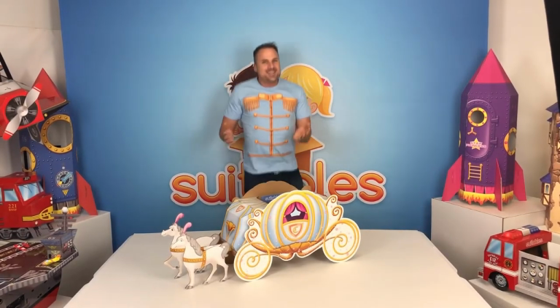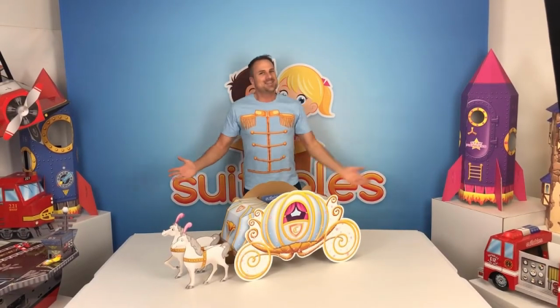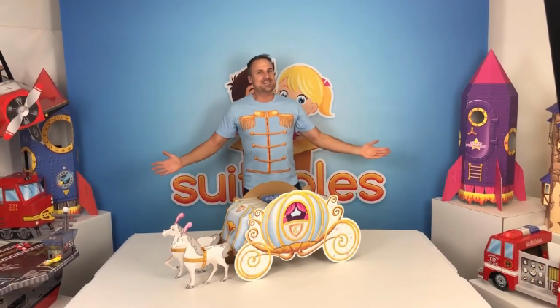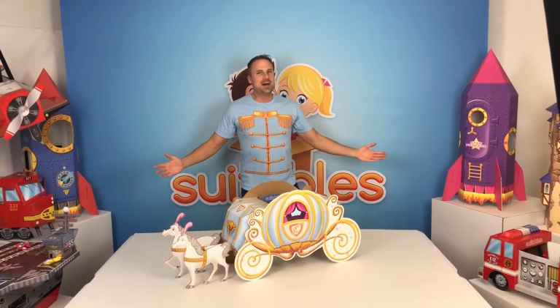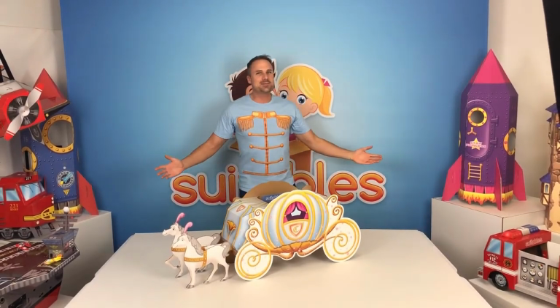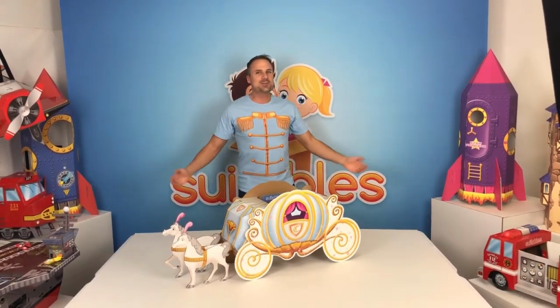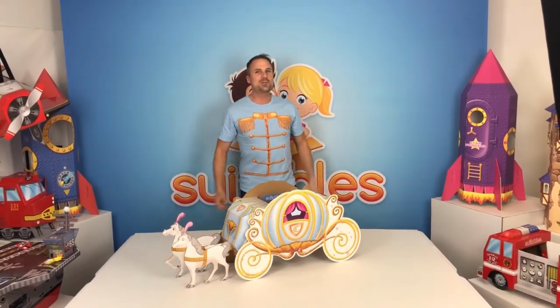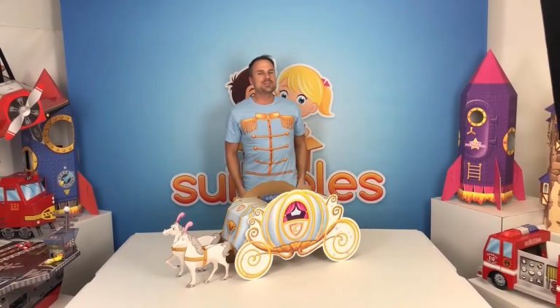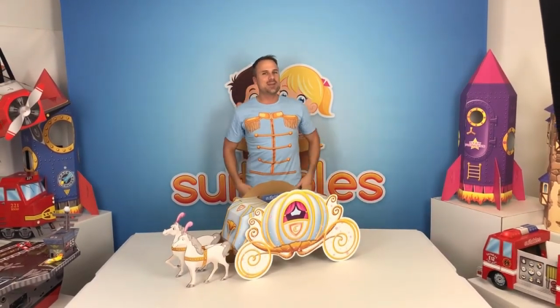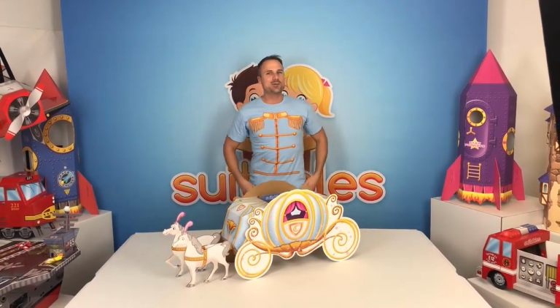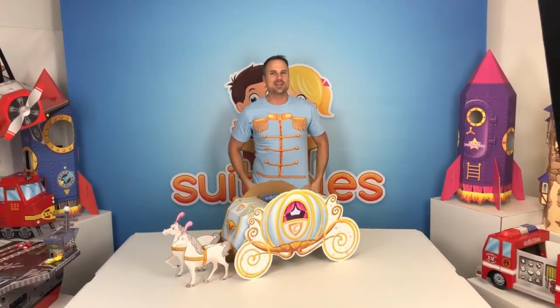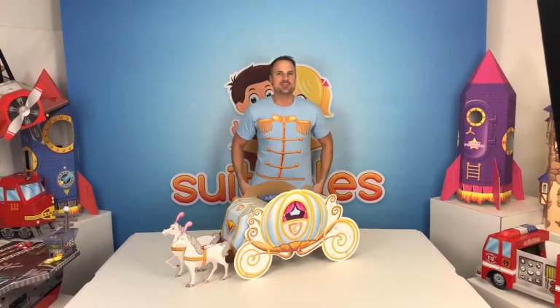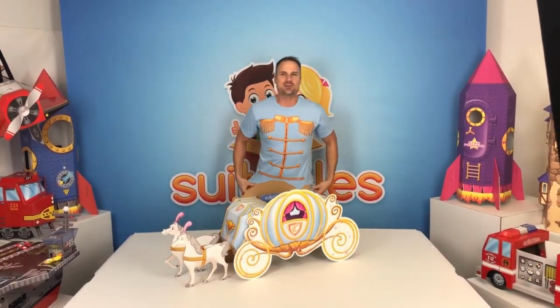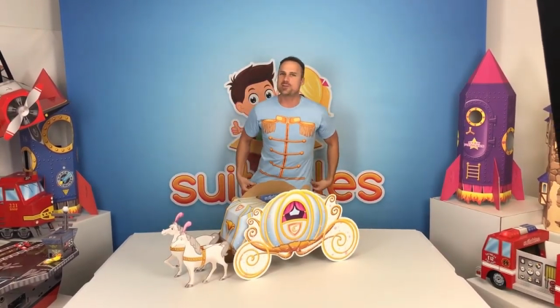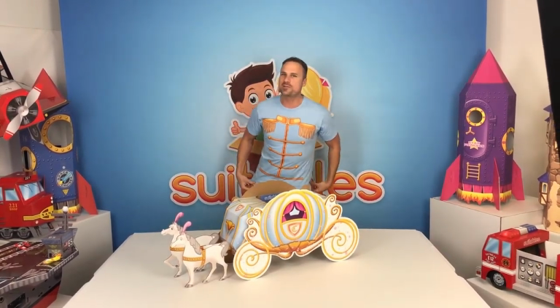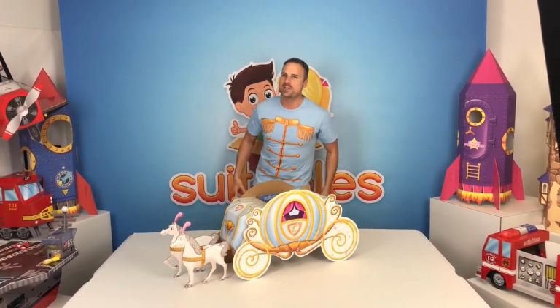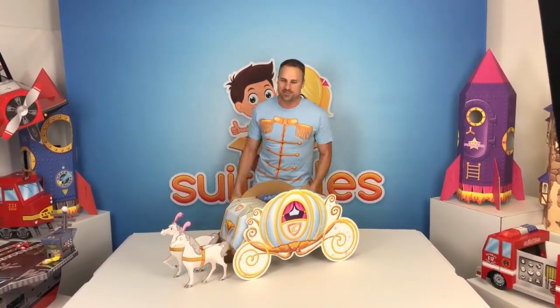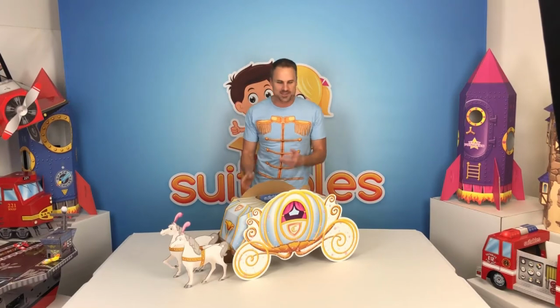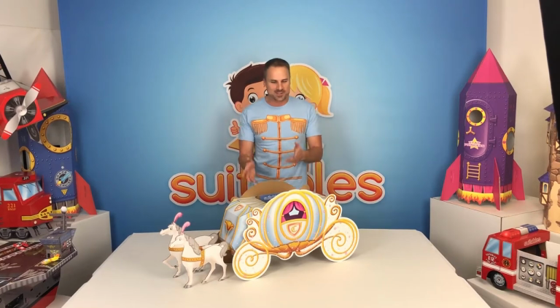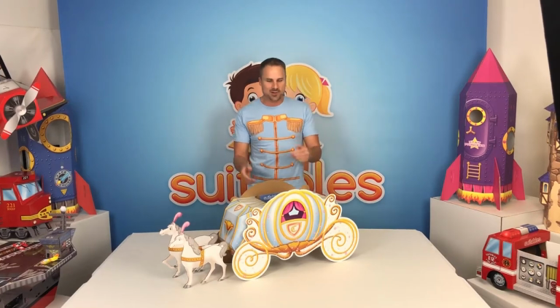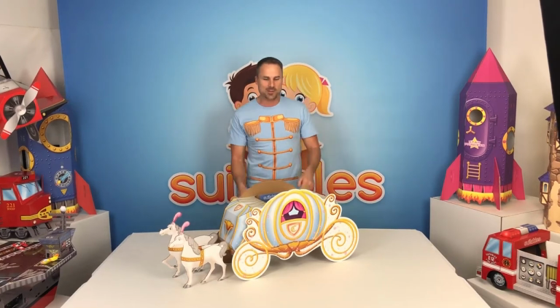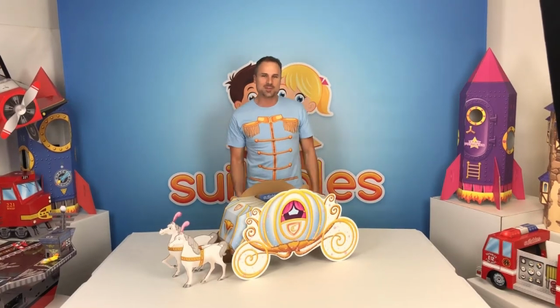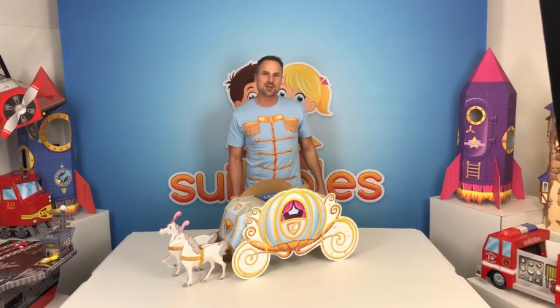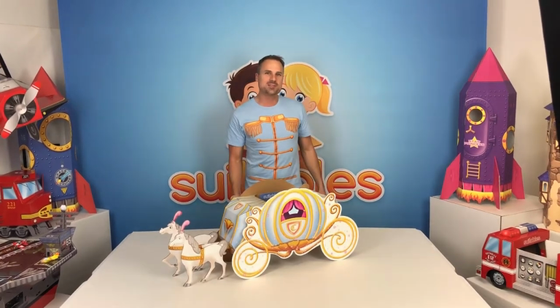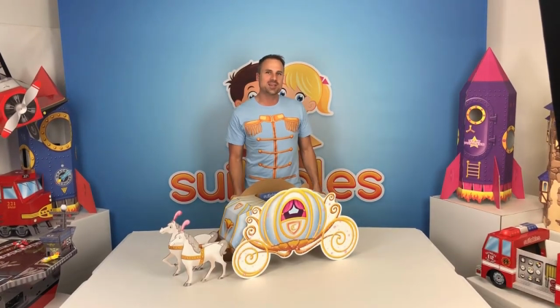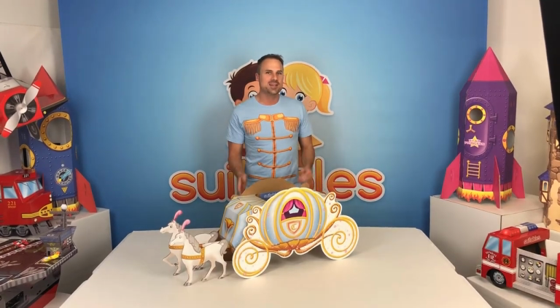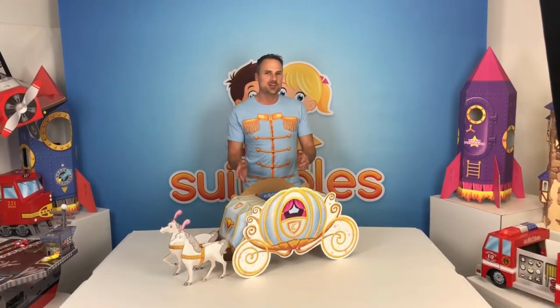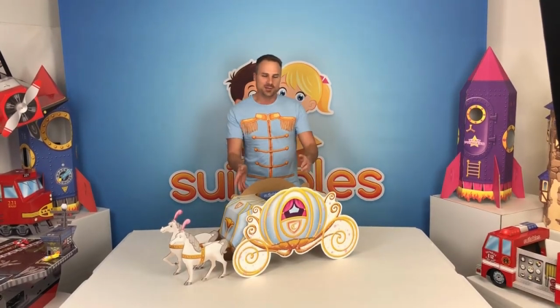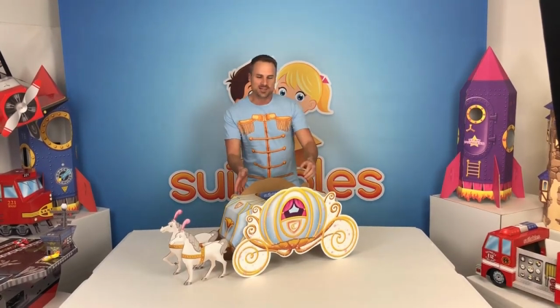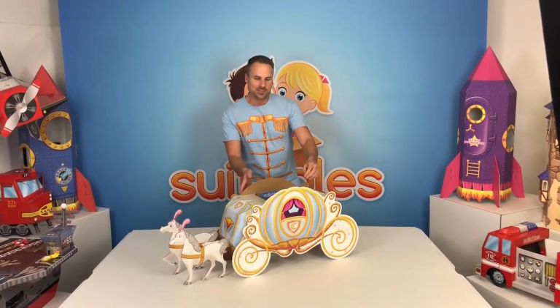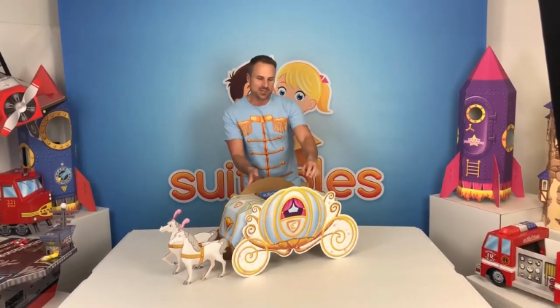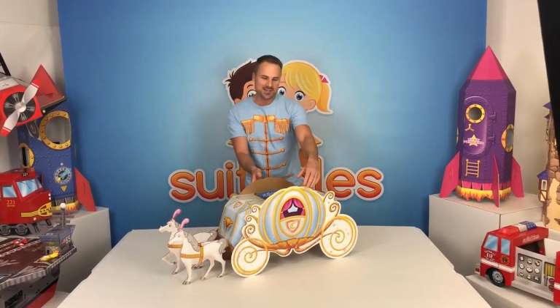This is Mike with Suitables, here with the instructional build video for the Cinderella Pumpkin Coach. Here's what it looks like completed.